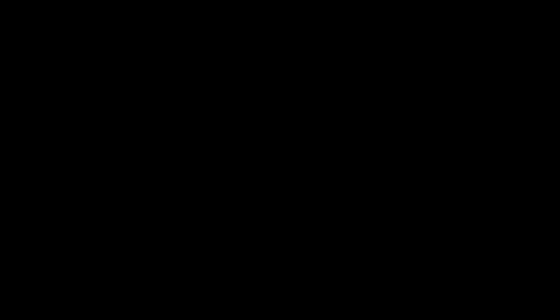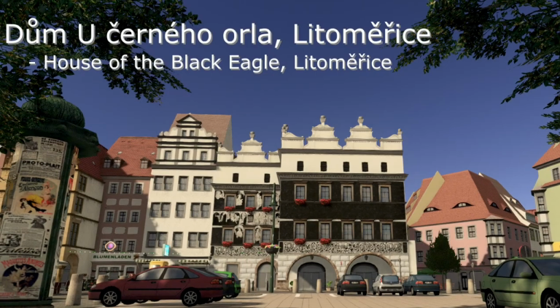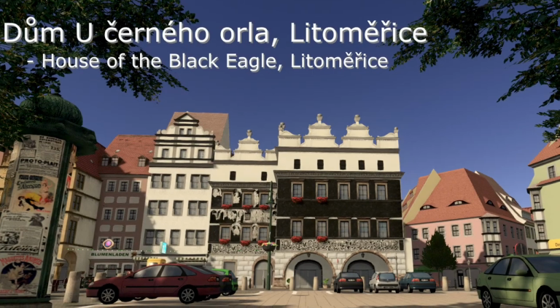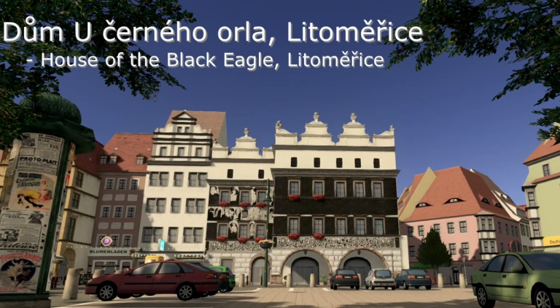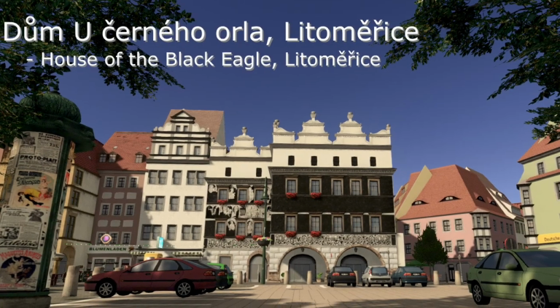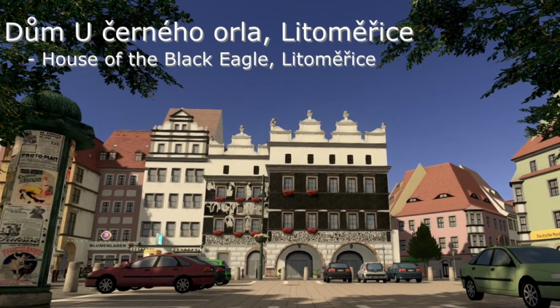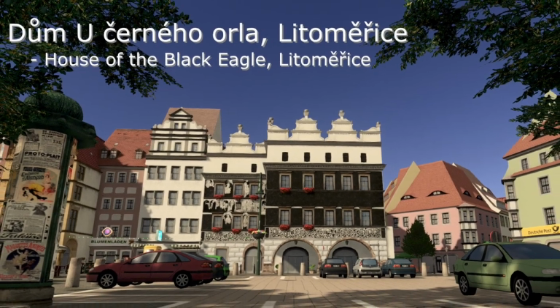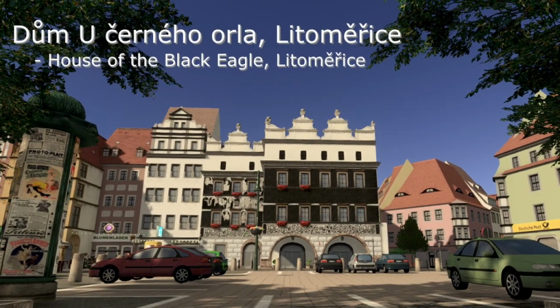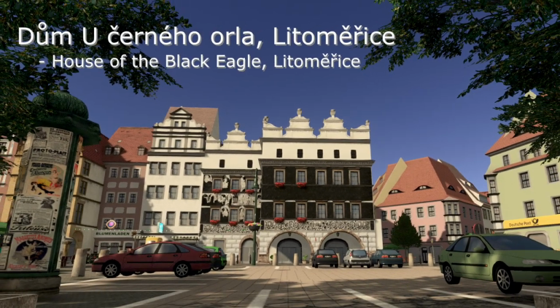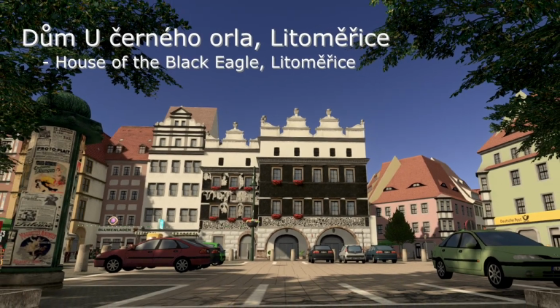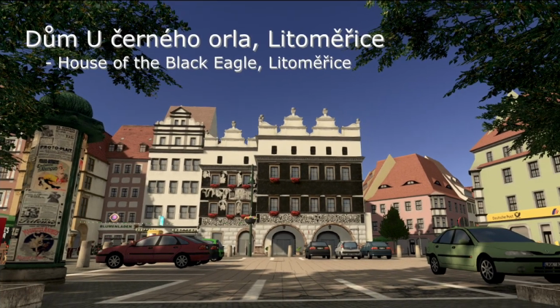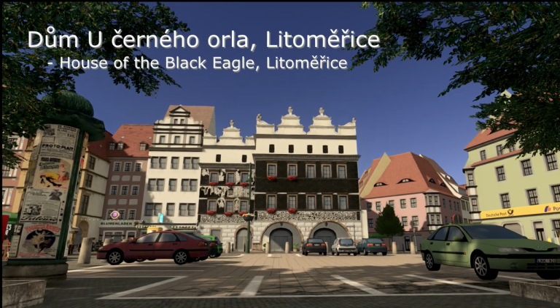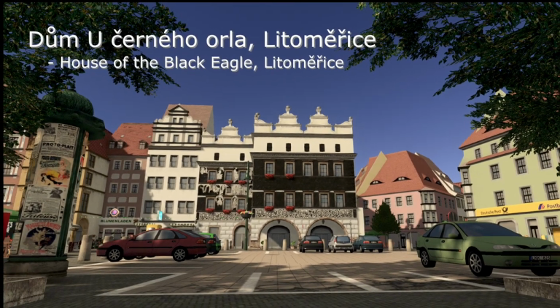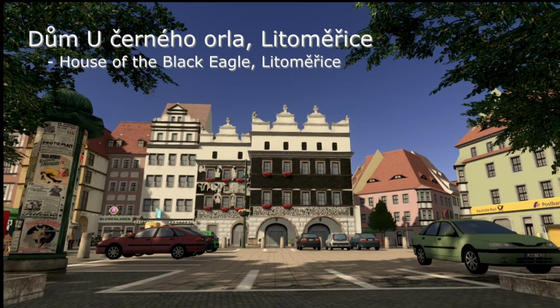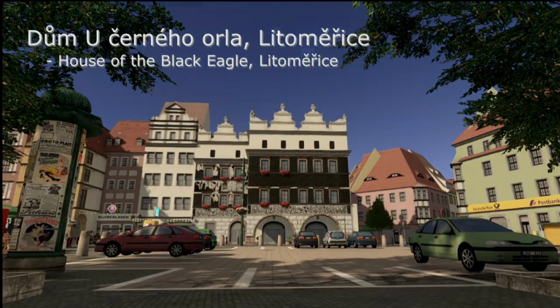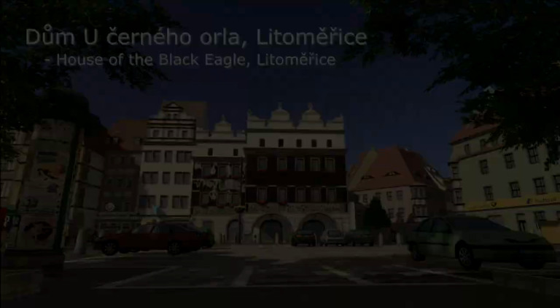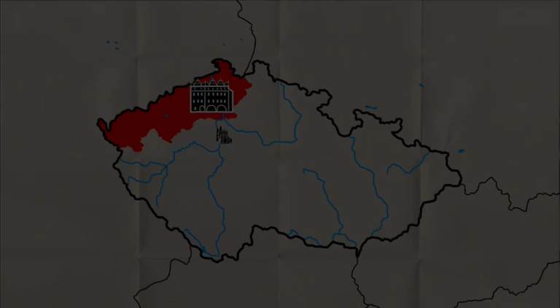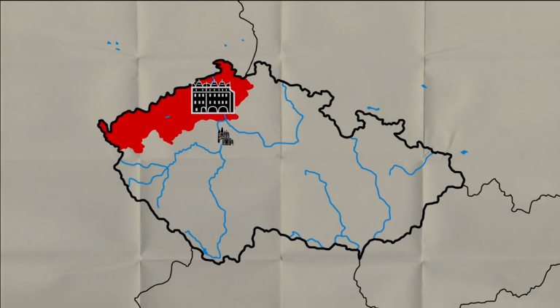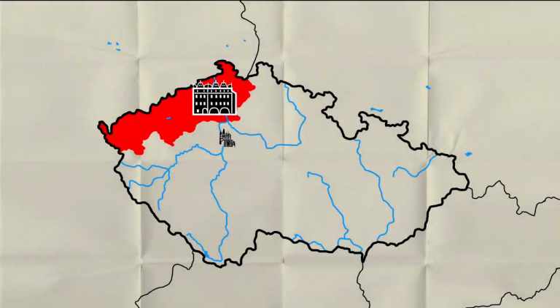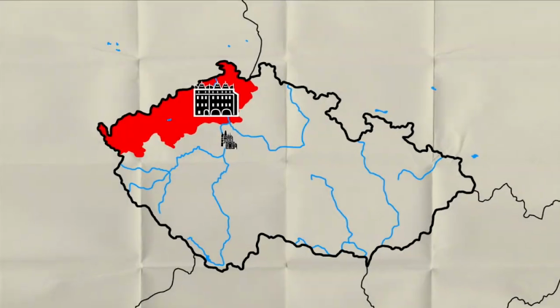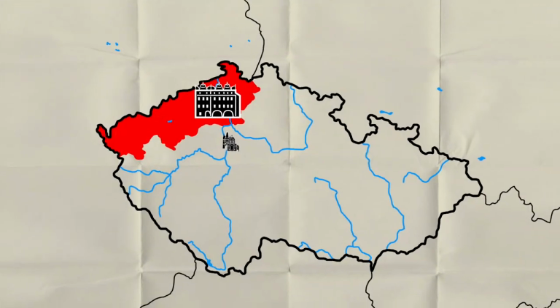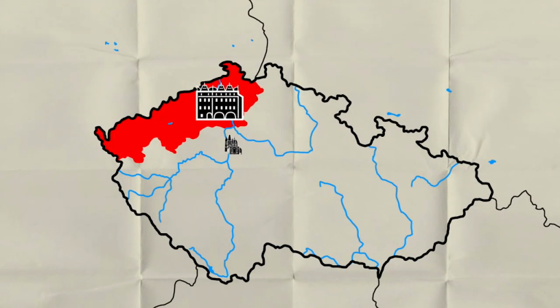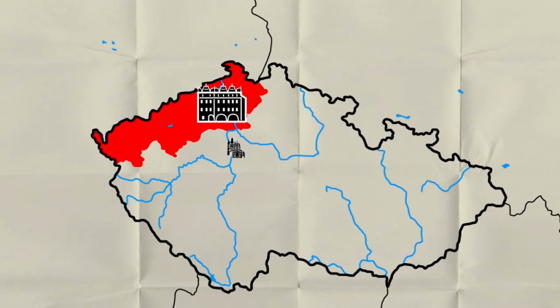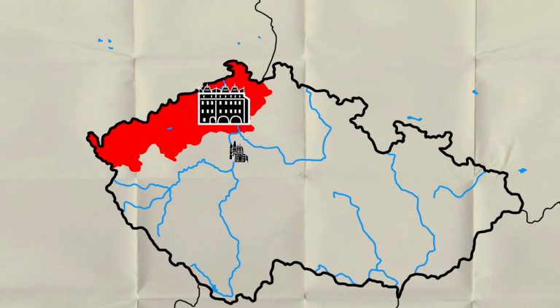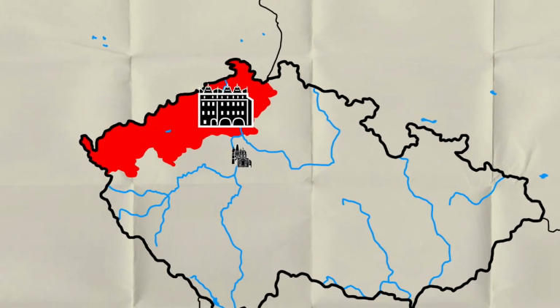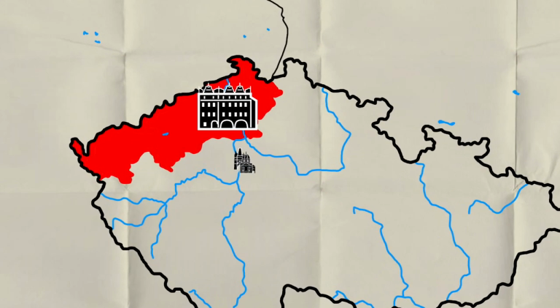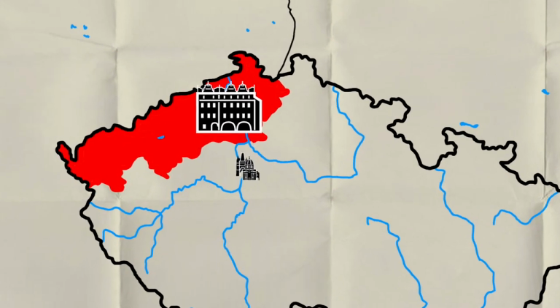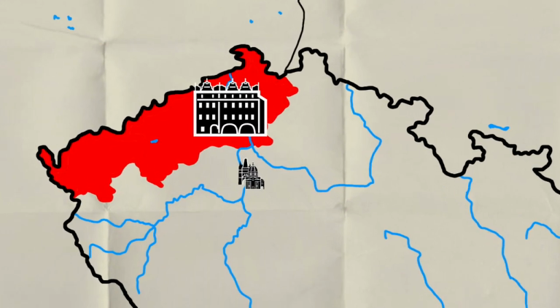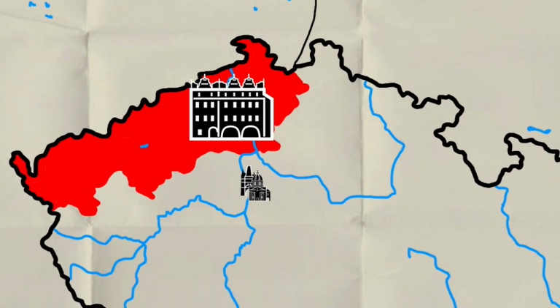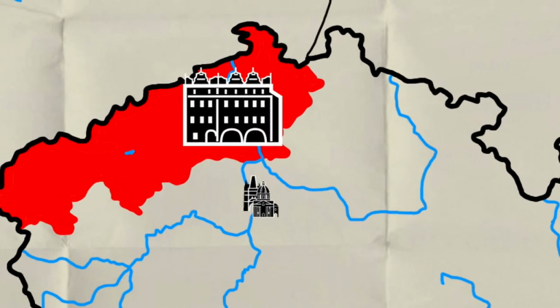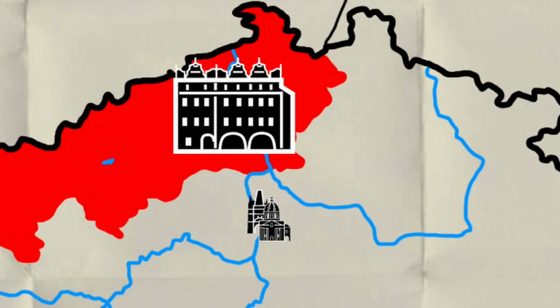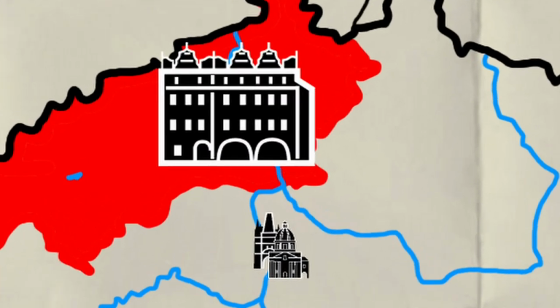For now, let's dive into the House of the Black Eagle from Litomarice, a small town in the region of North Bohemia in the Czech Republic.